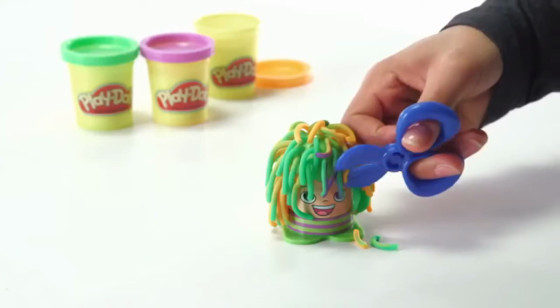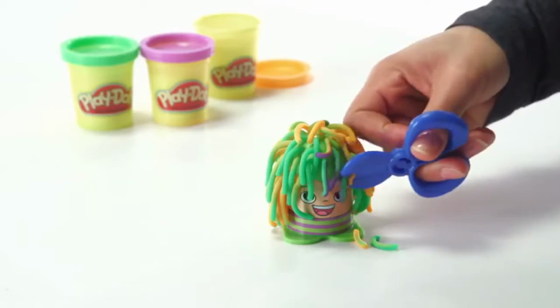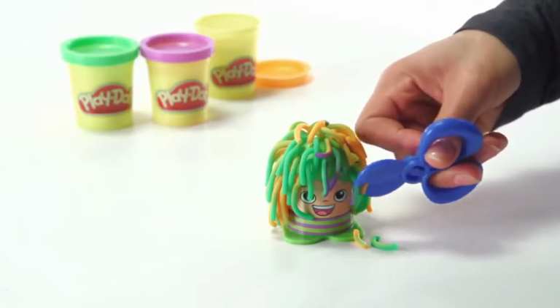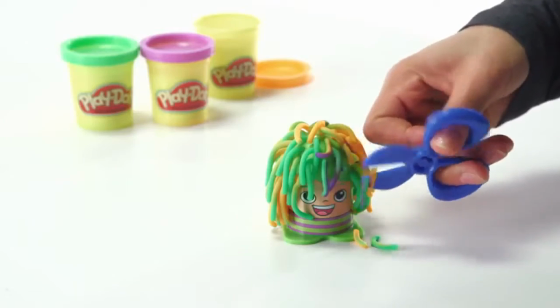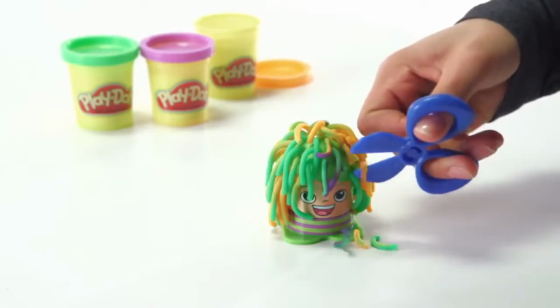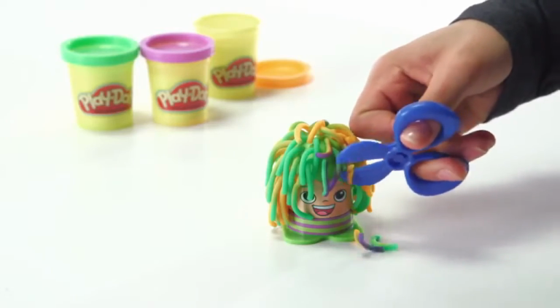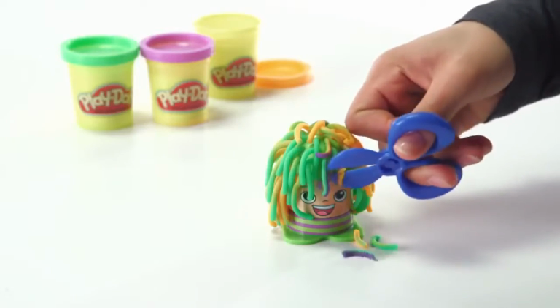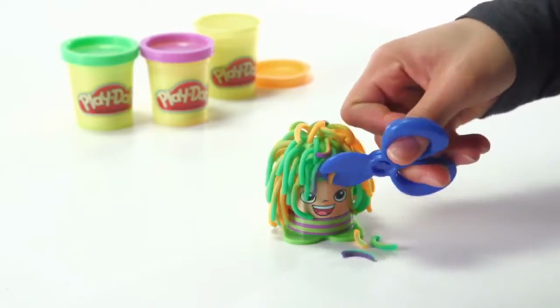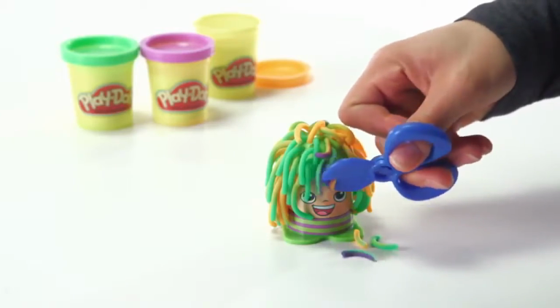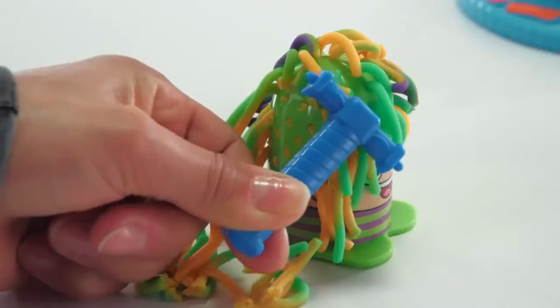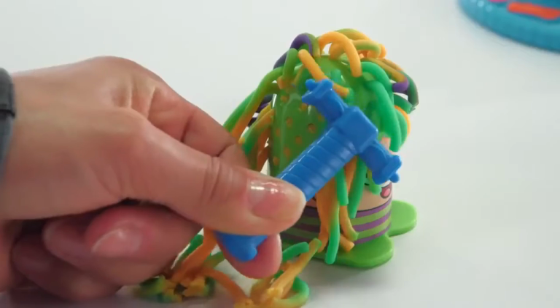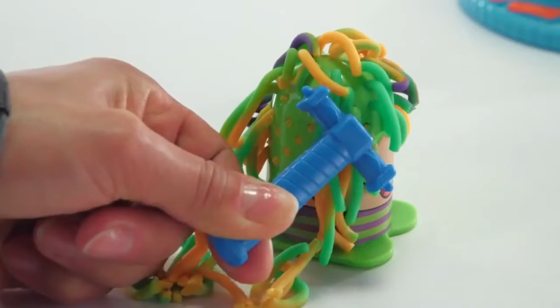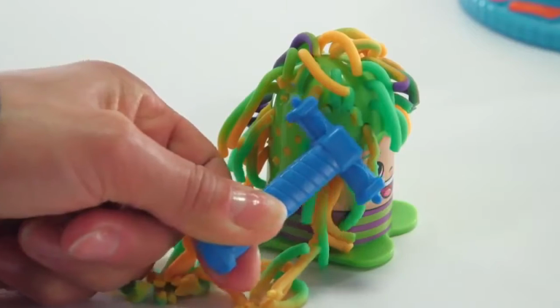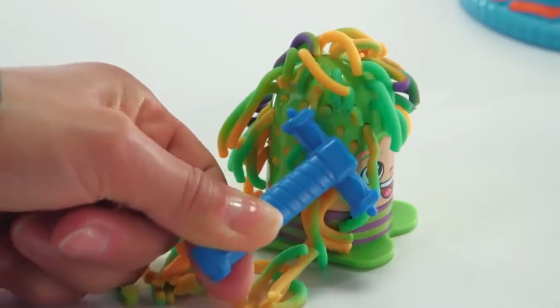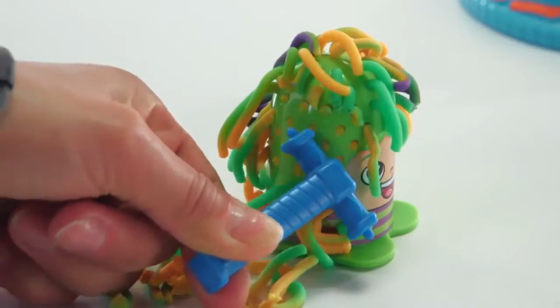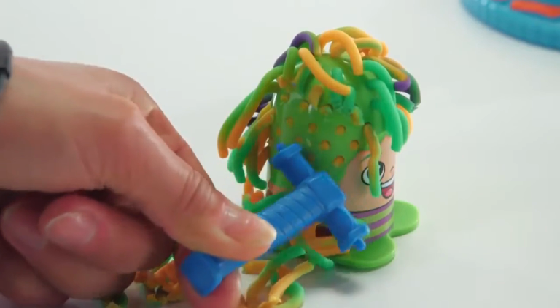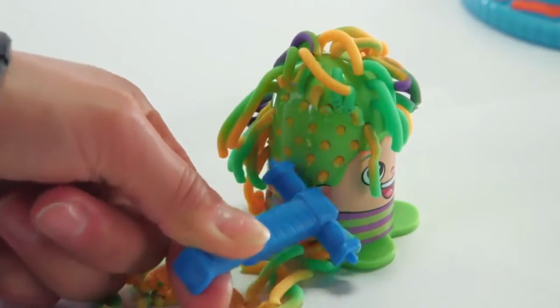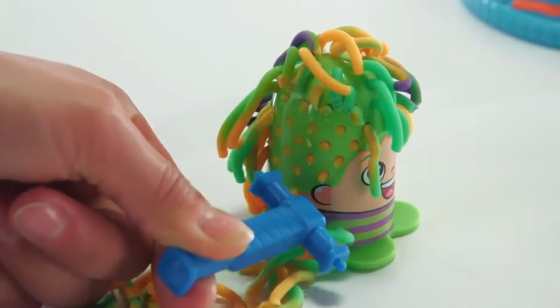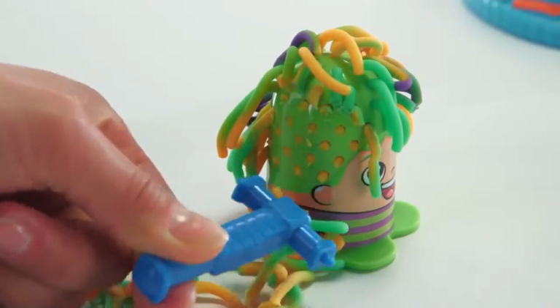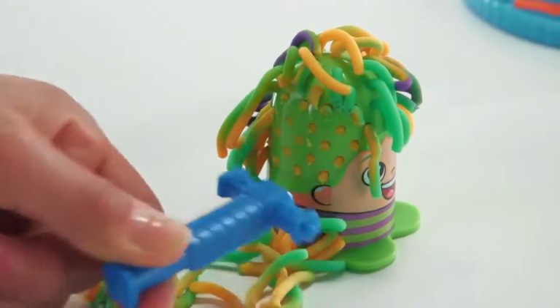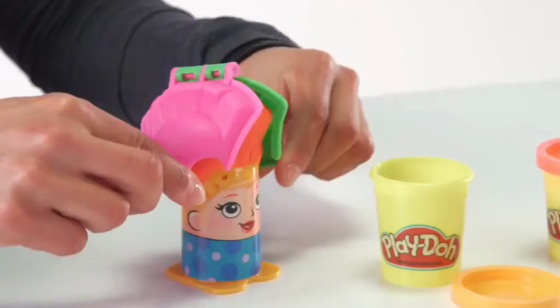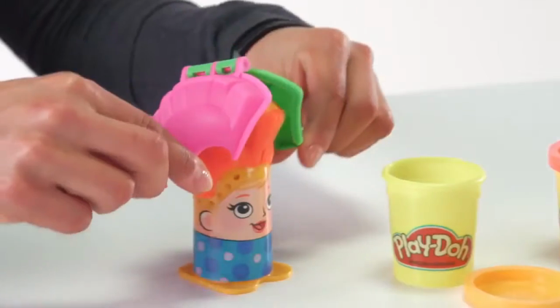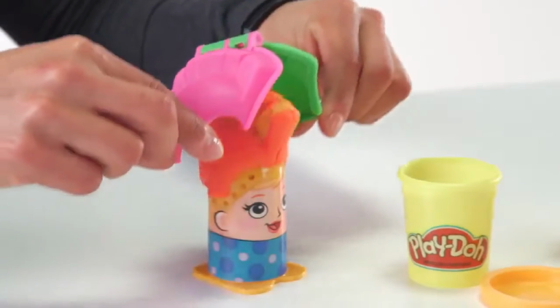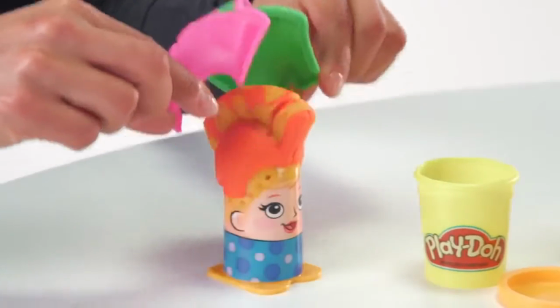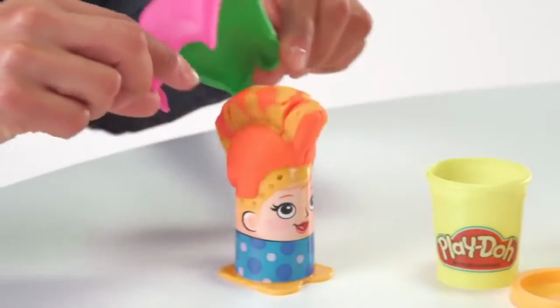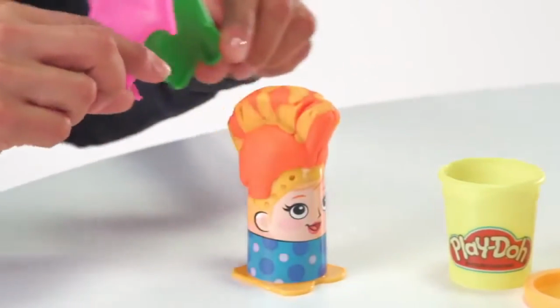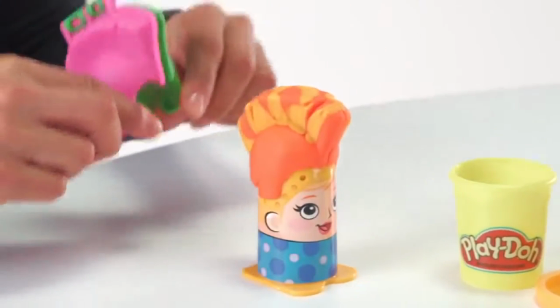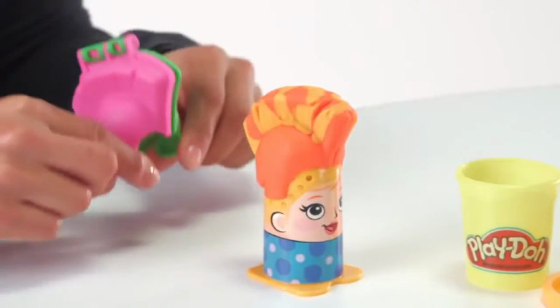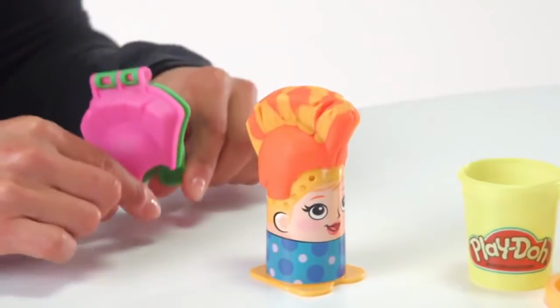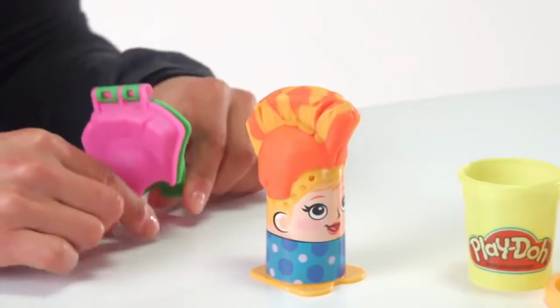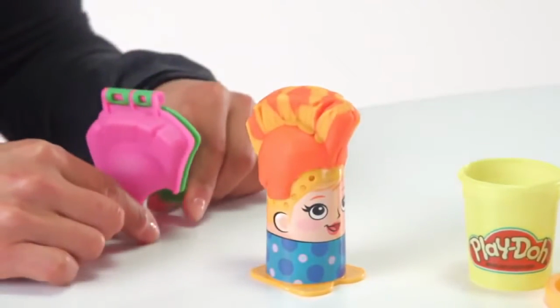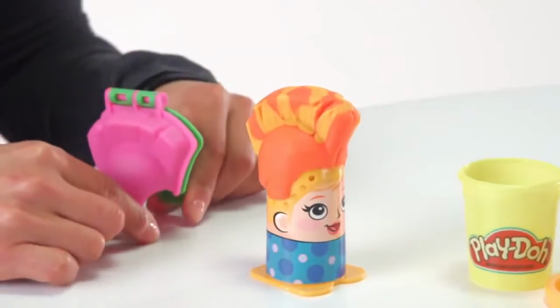Cut the Play-Doh hair with one of the cutting tools, or use a hair mold to give your character a stylish new-do.